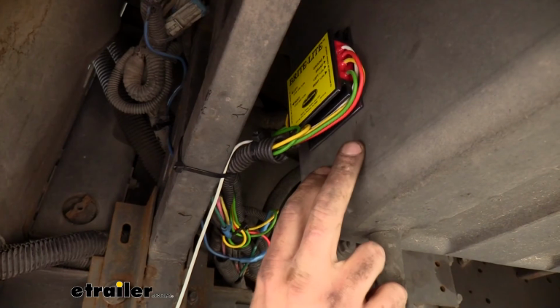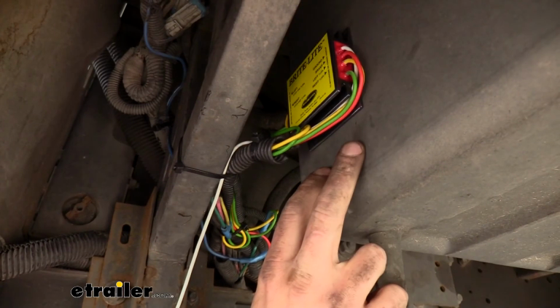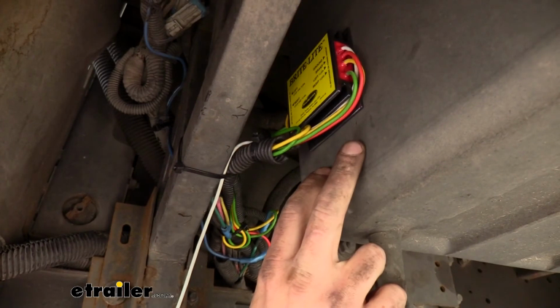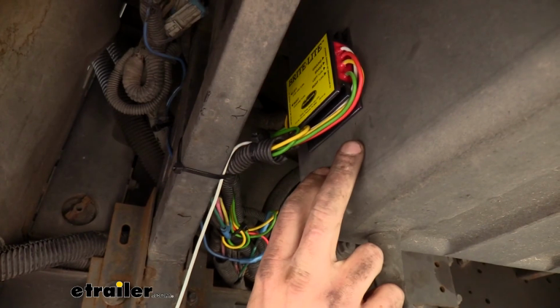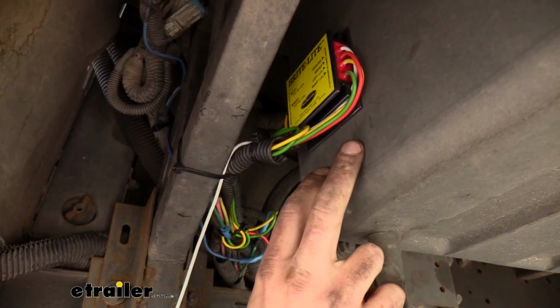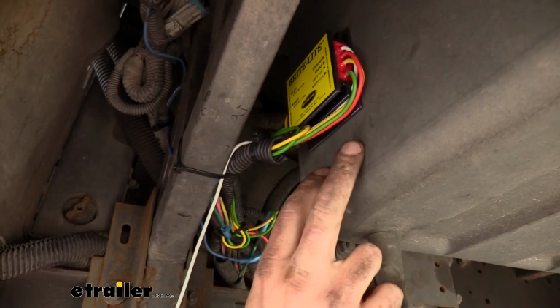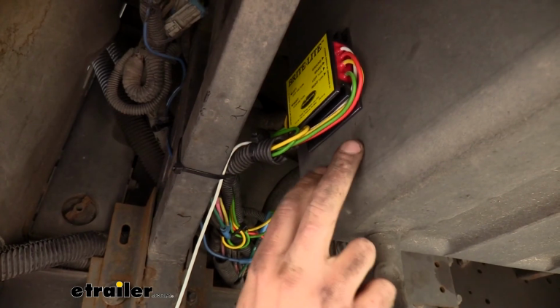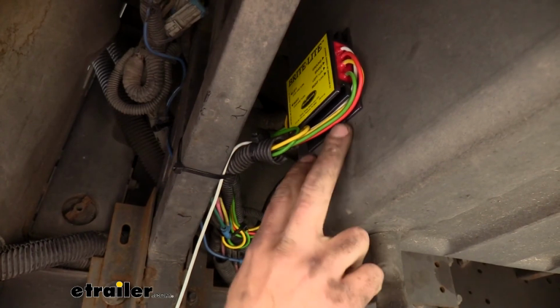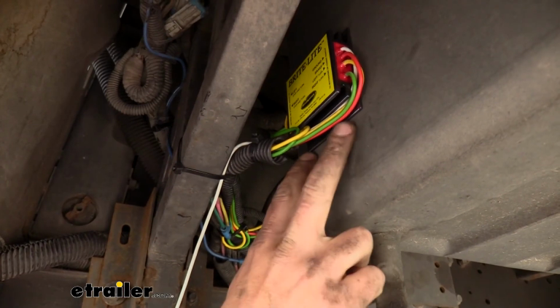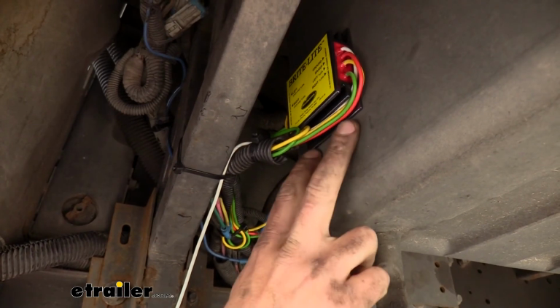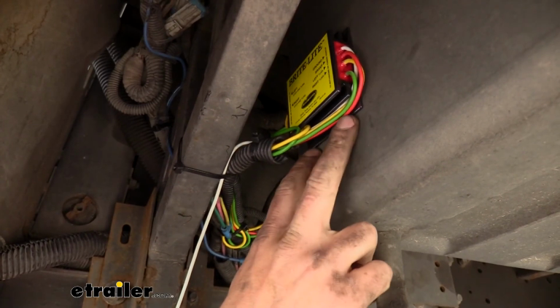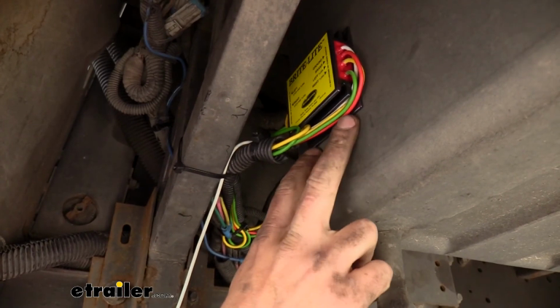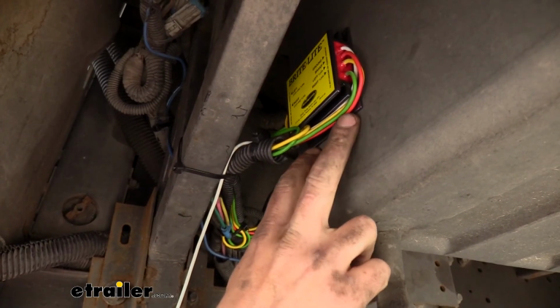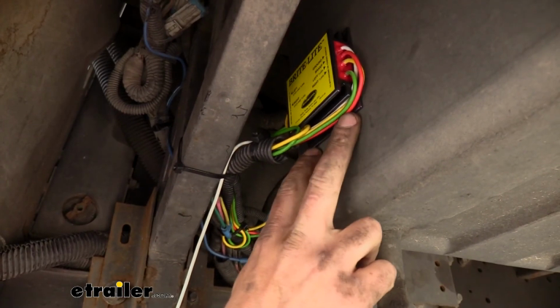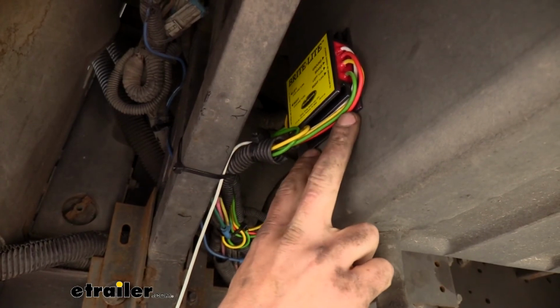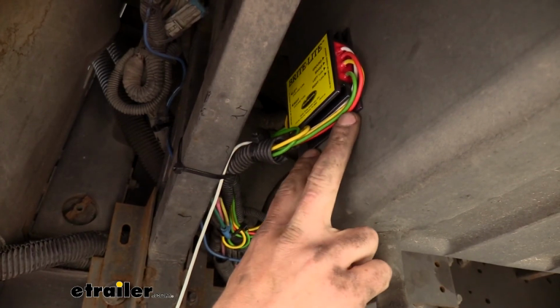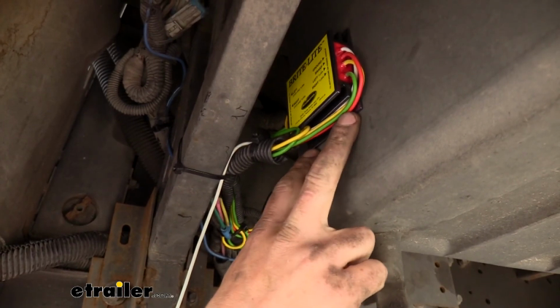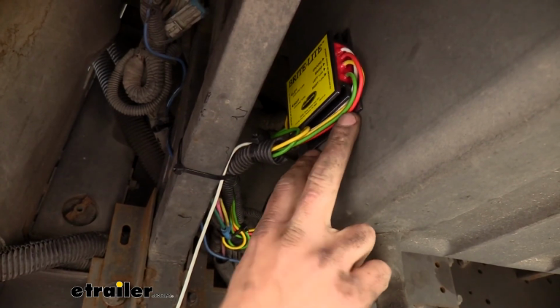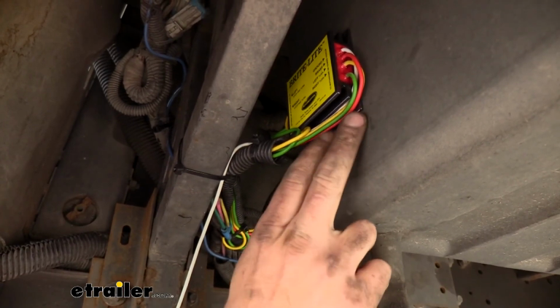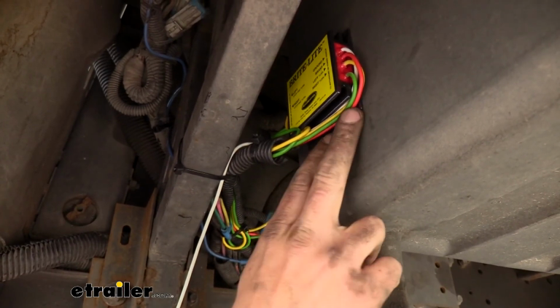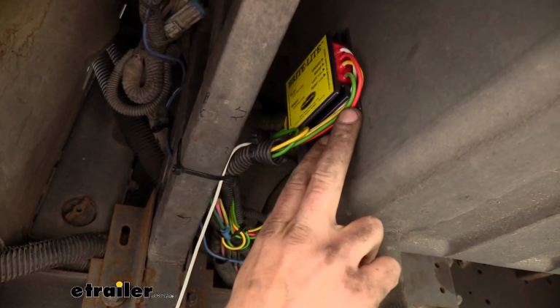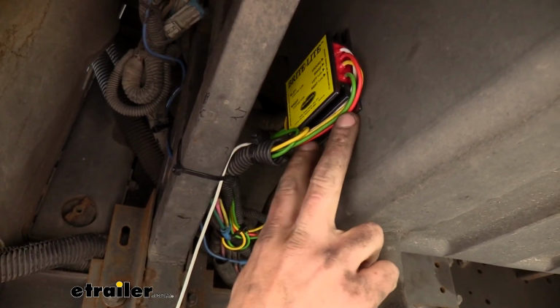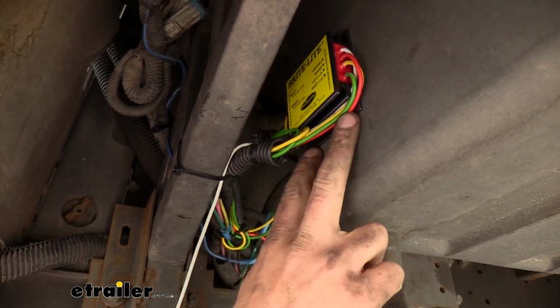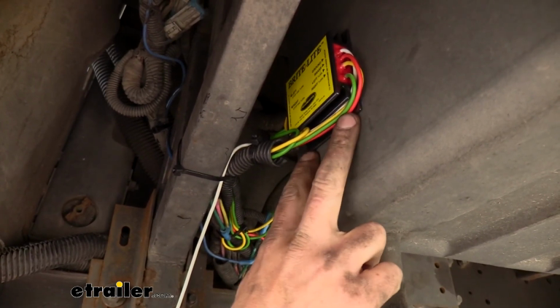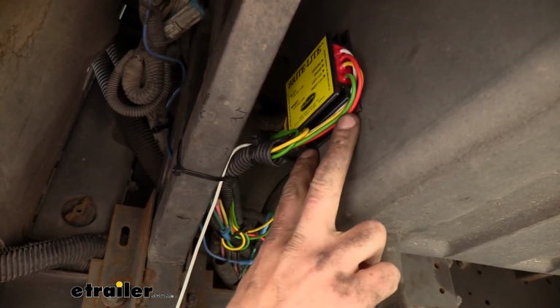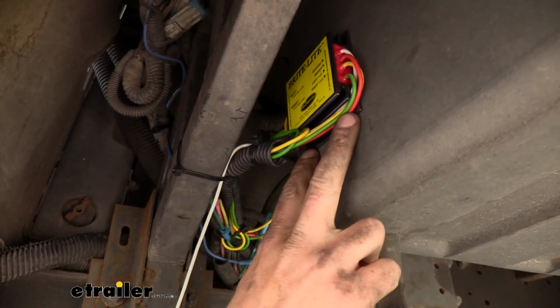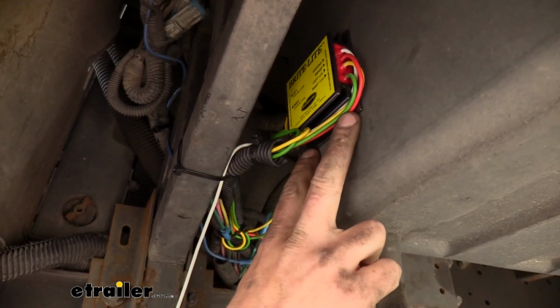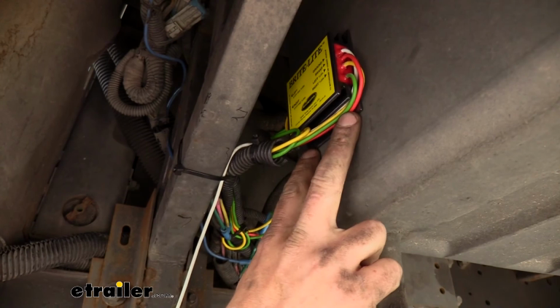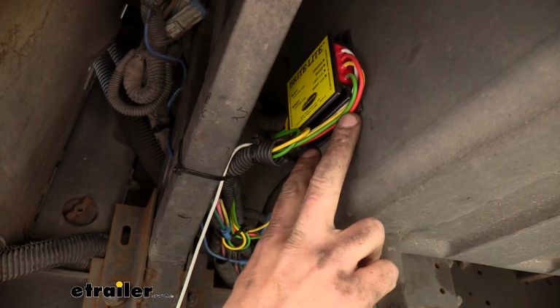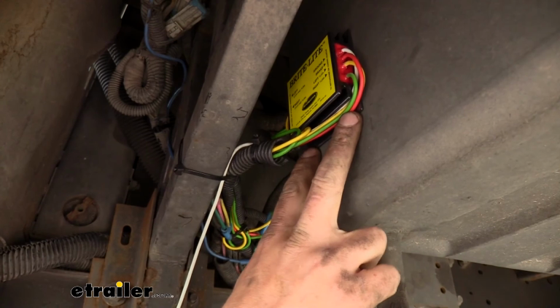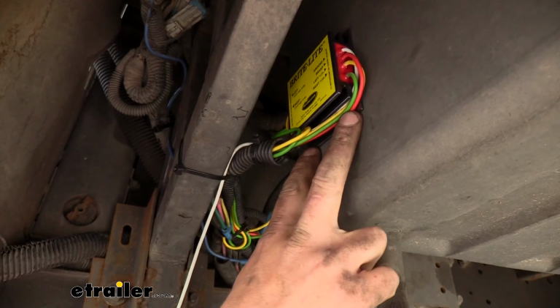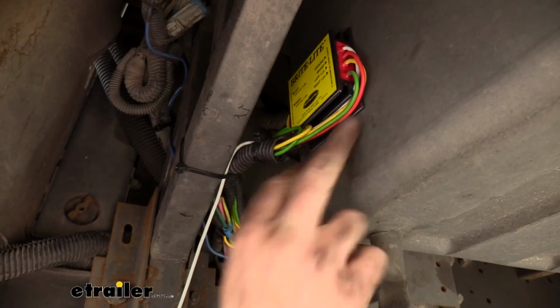And that completes our look at Roadmaster's Bright Light non-combined to combined lighting relay box.